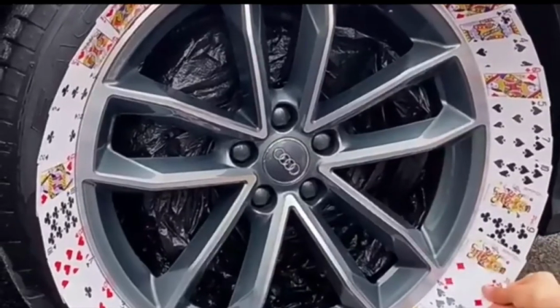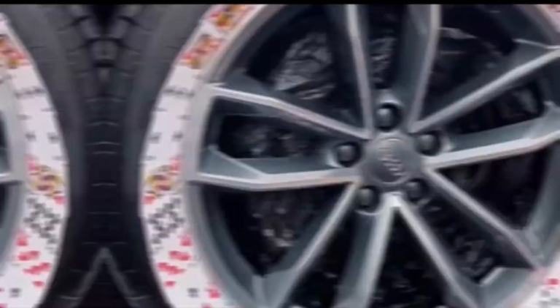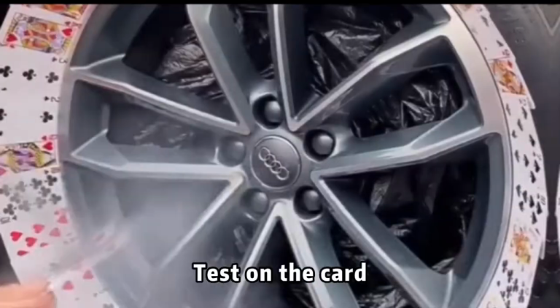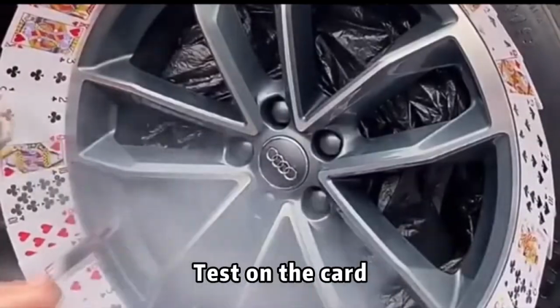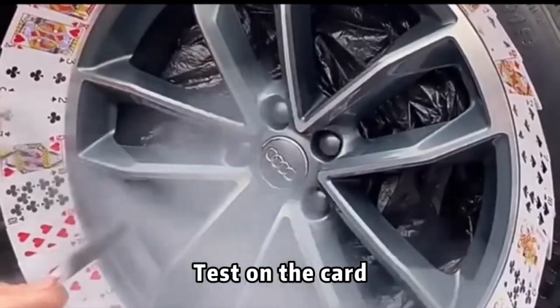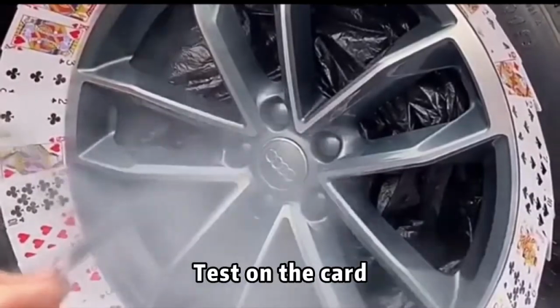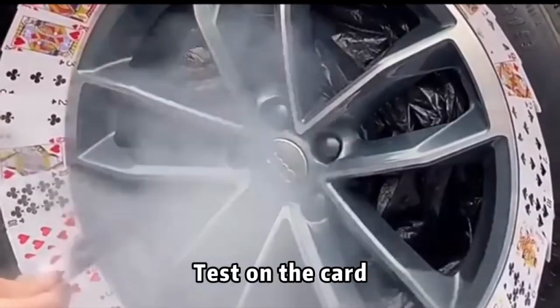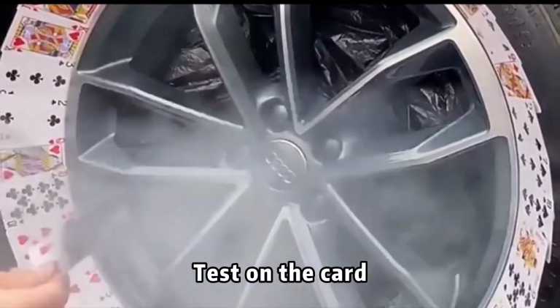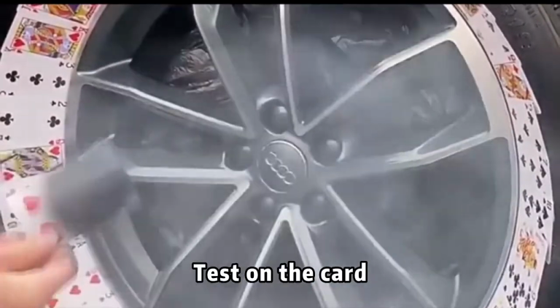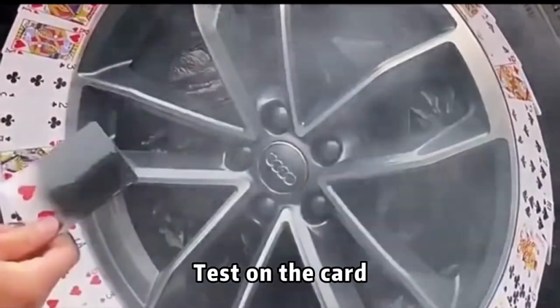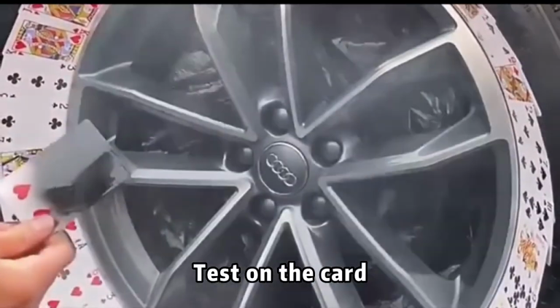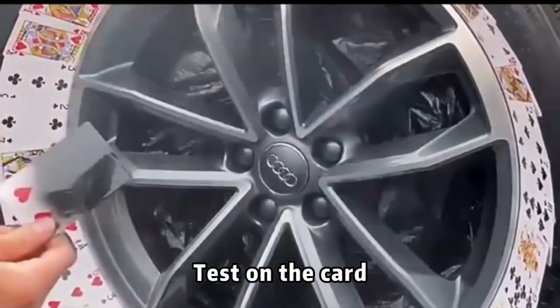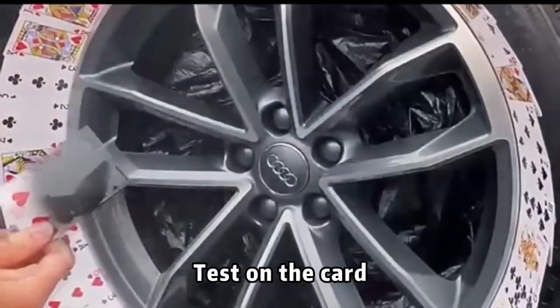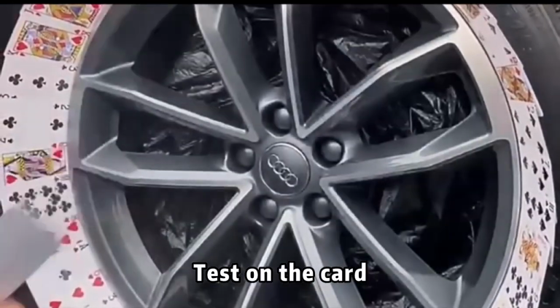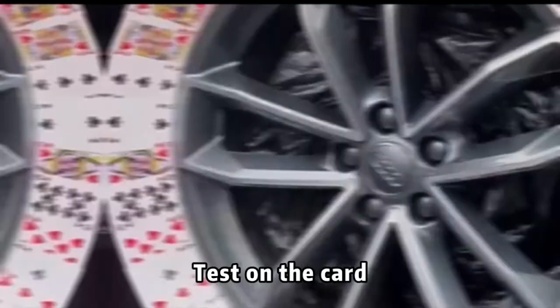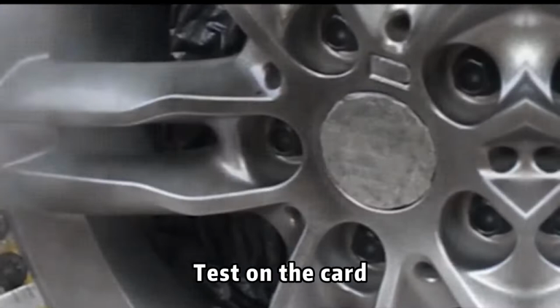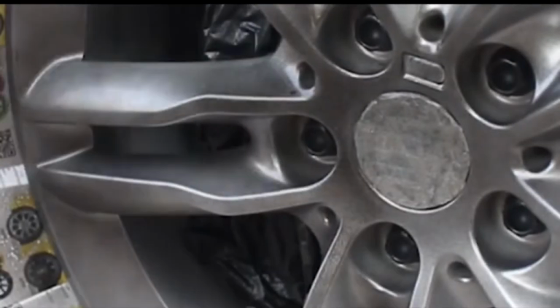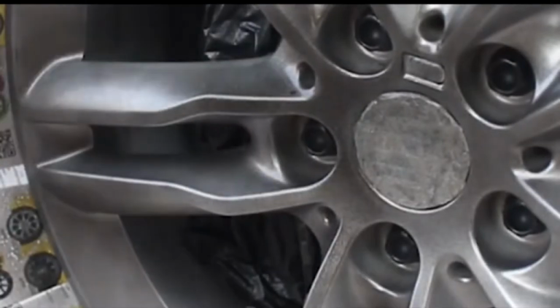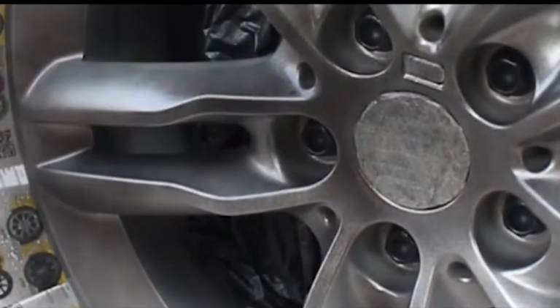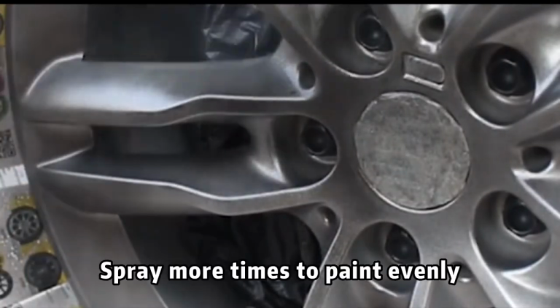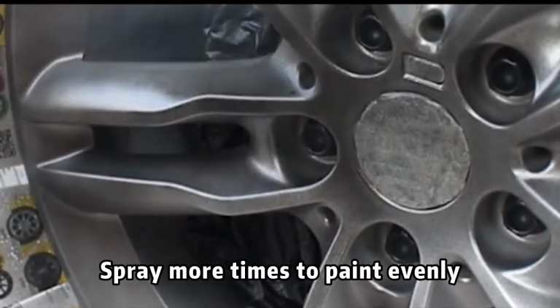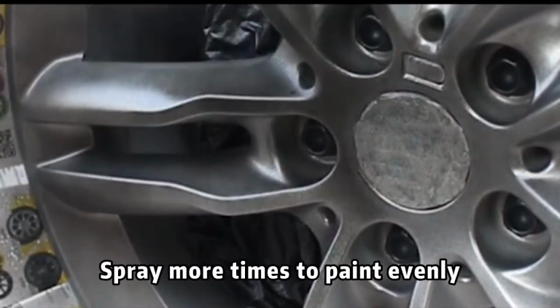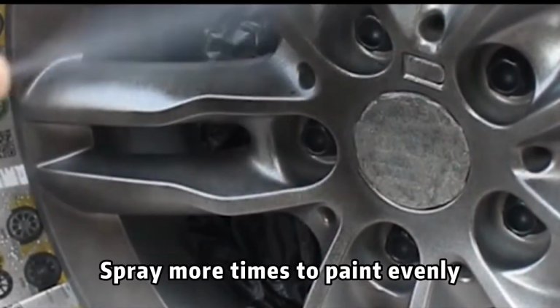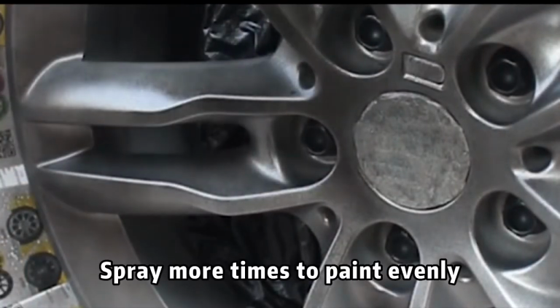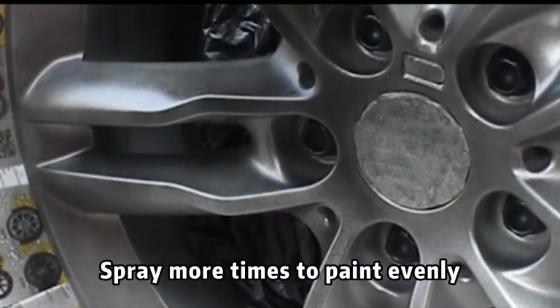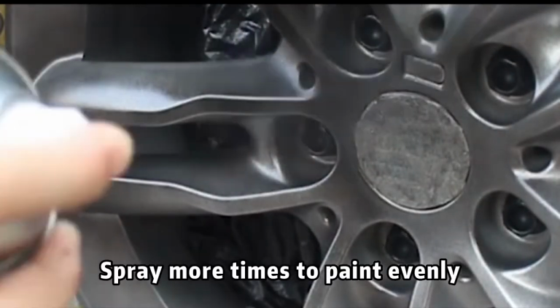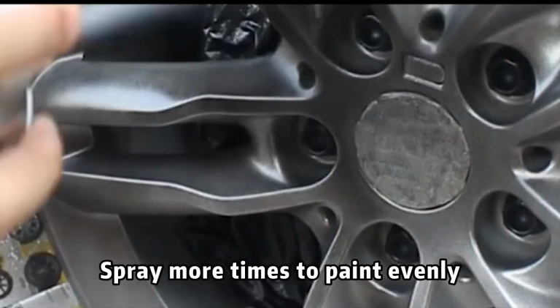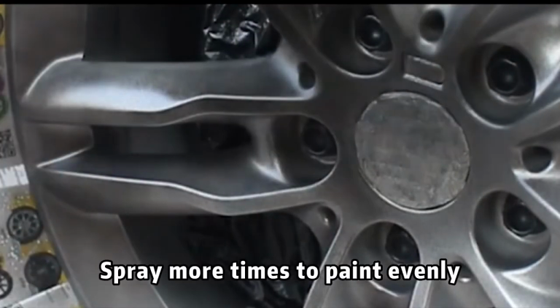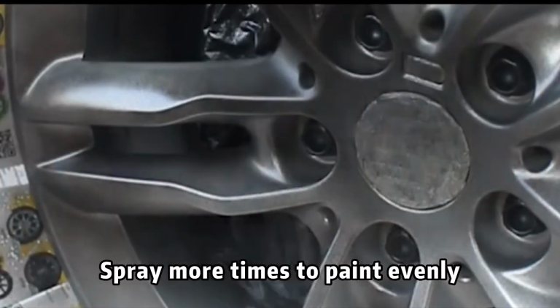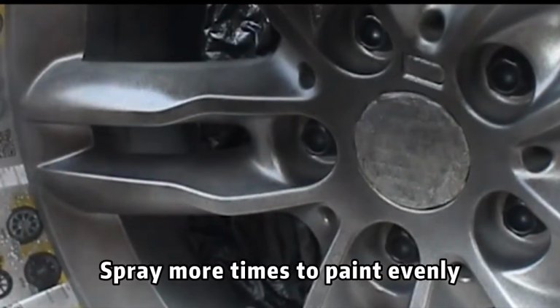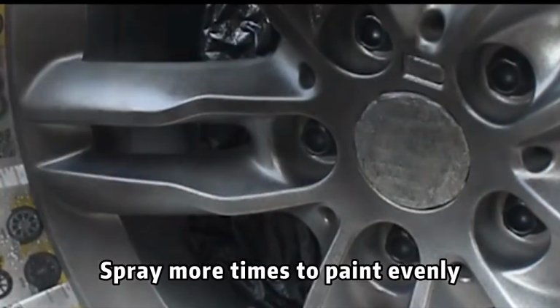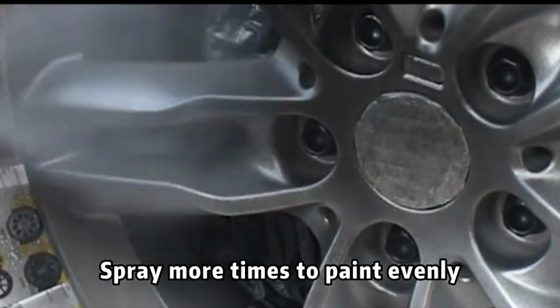Test on the card first. Spray more times to paint evenly.